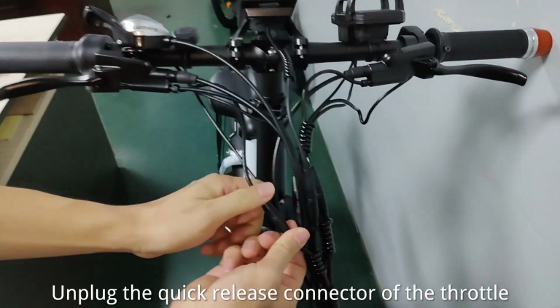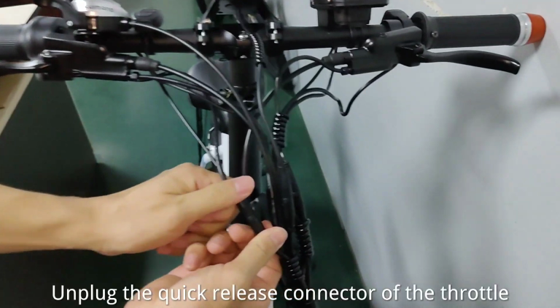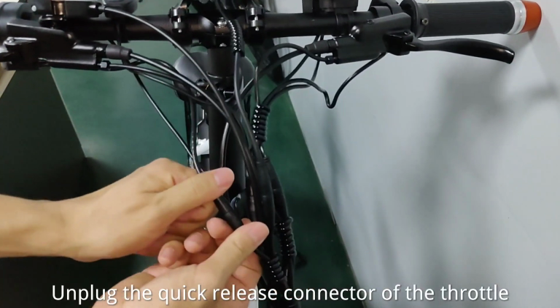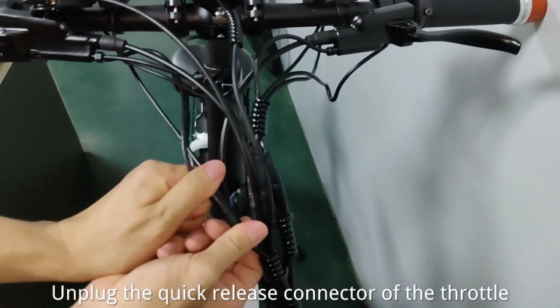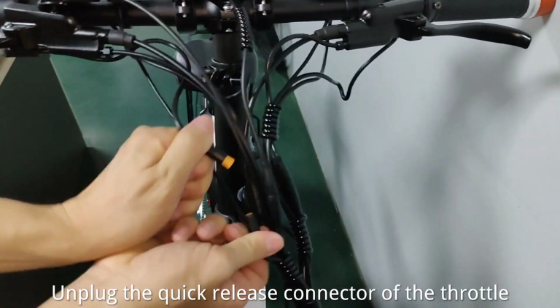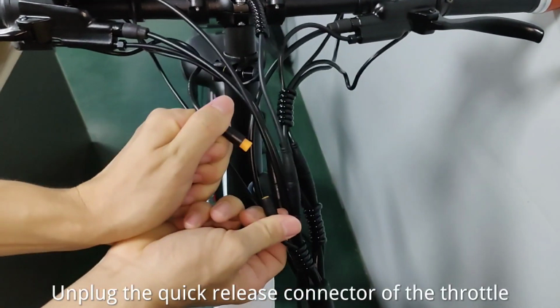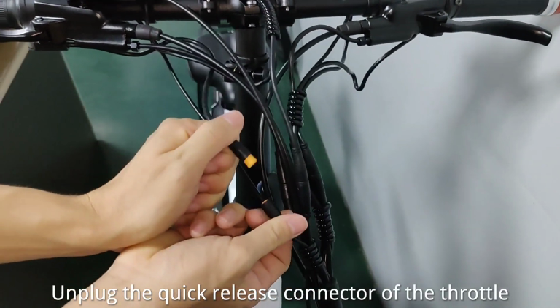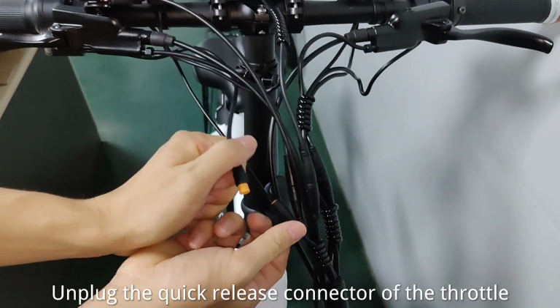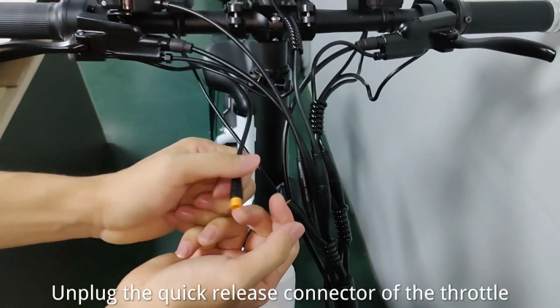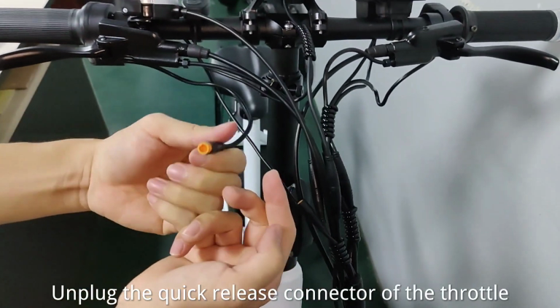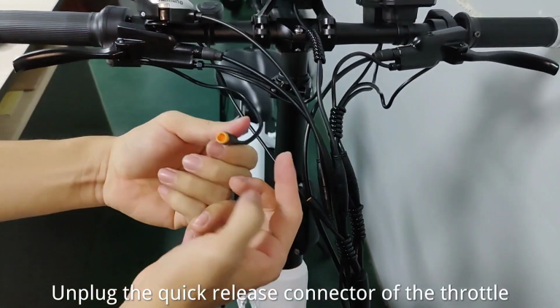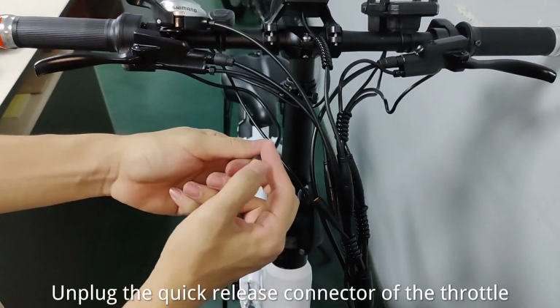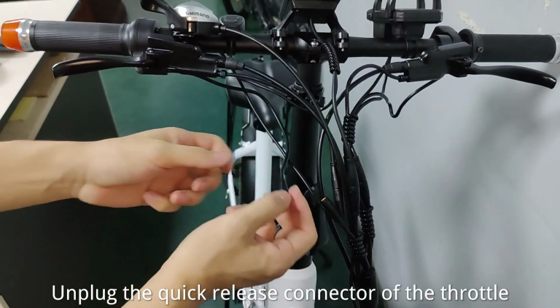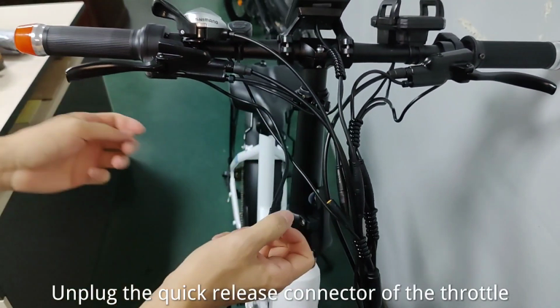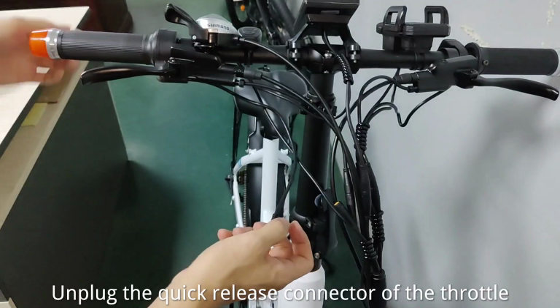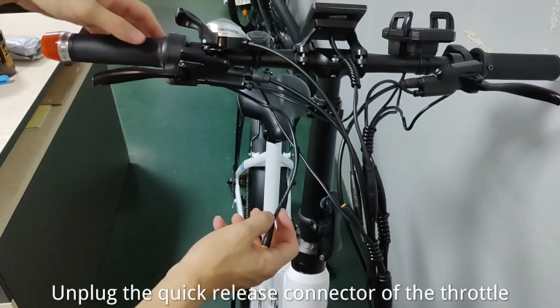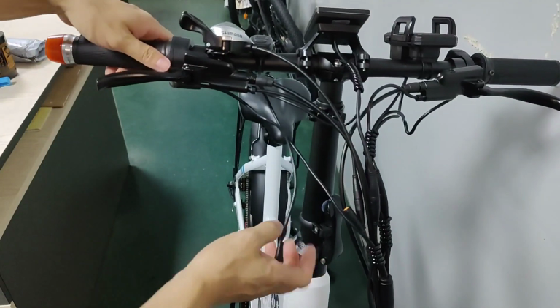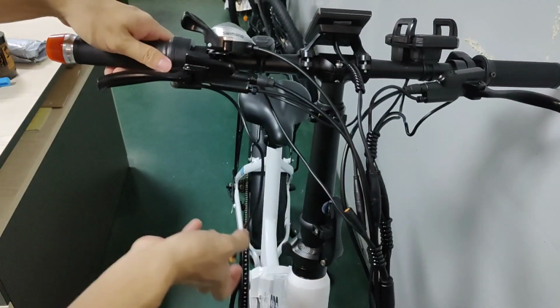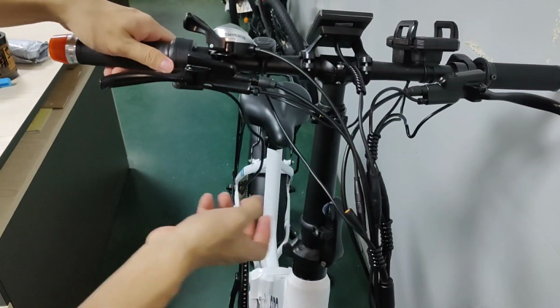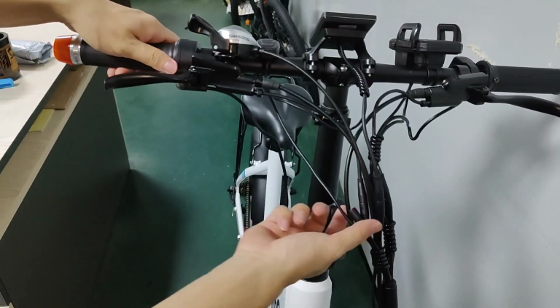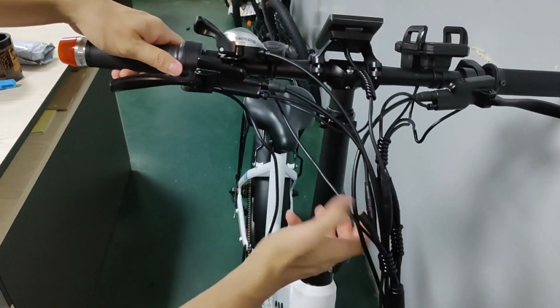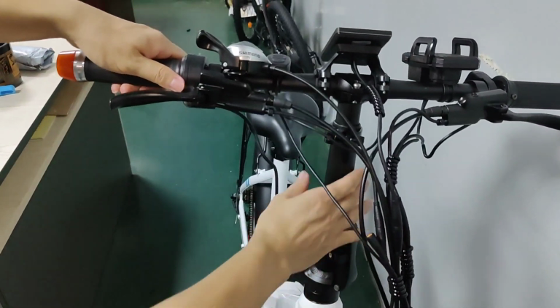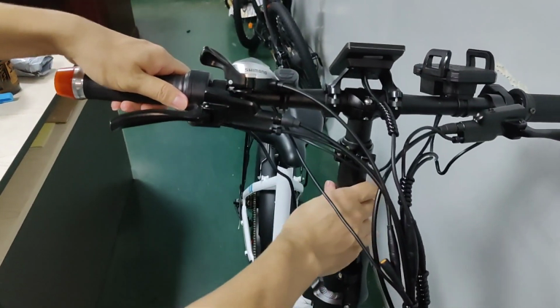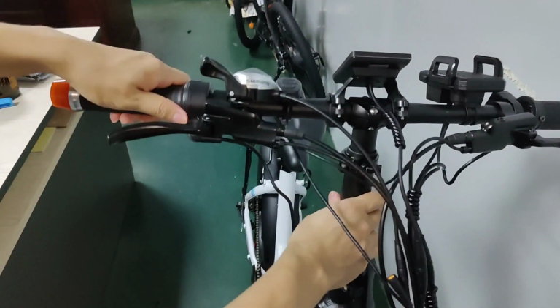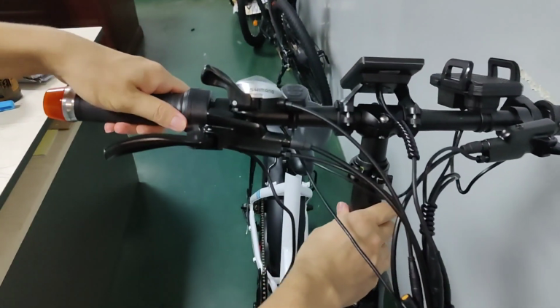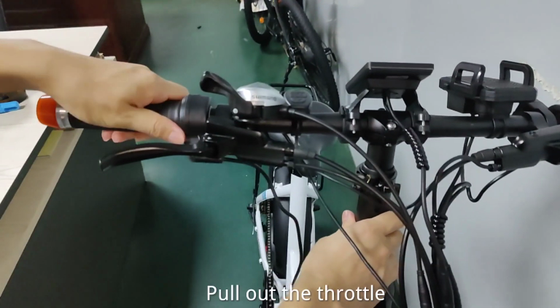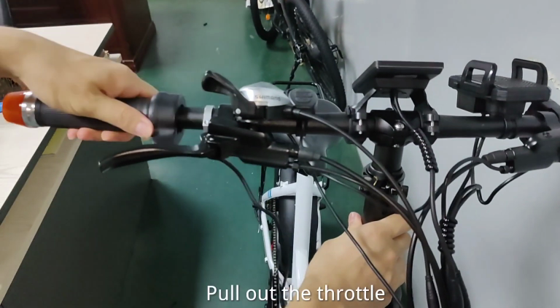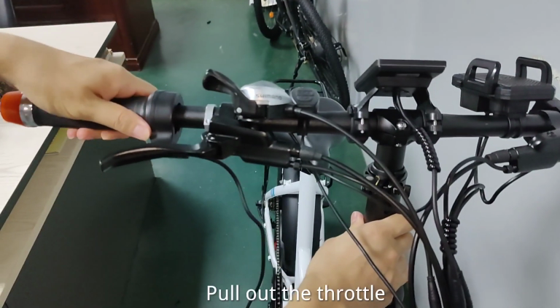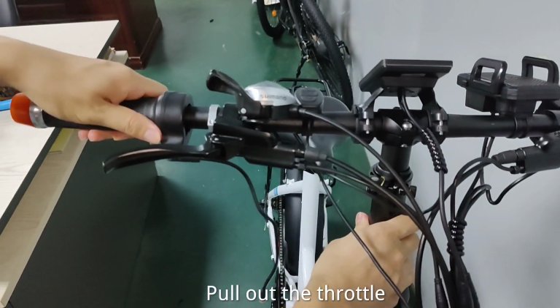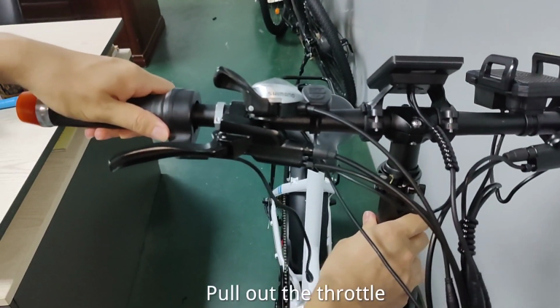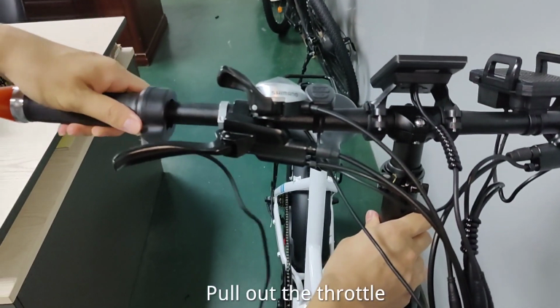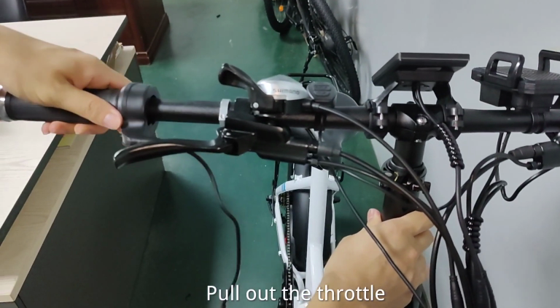Unplug the quick-release connector of the throttle, then pull out the throttle.